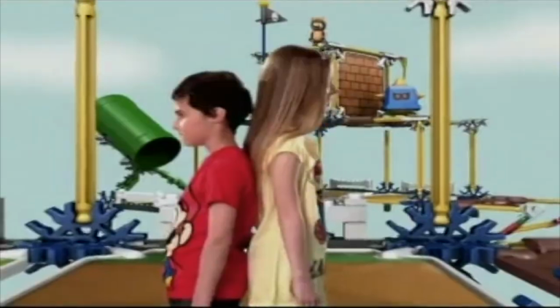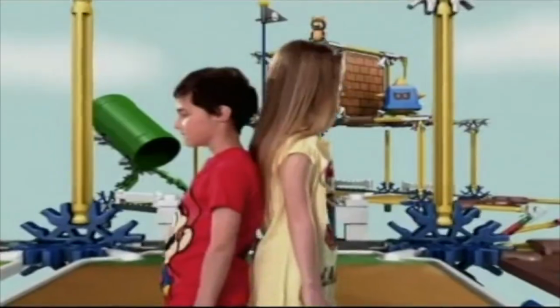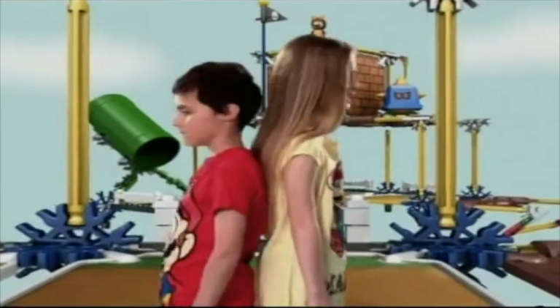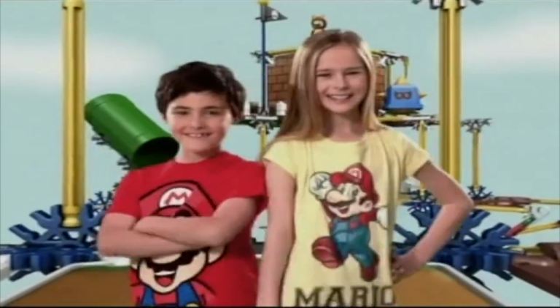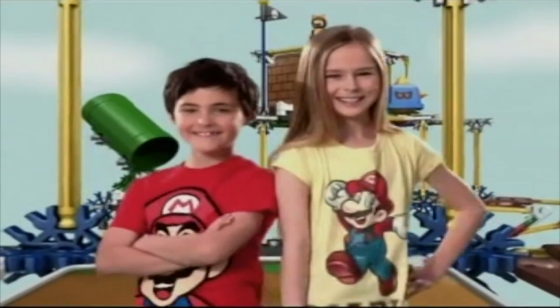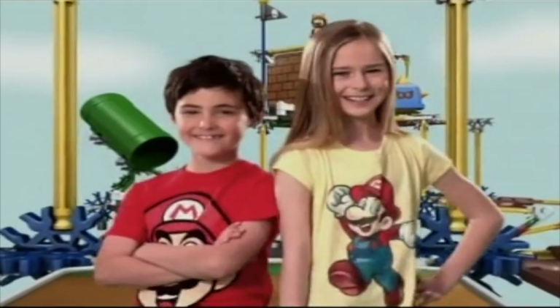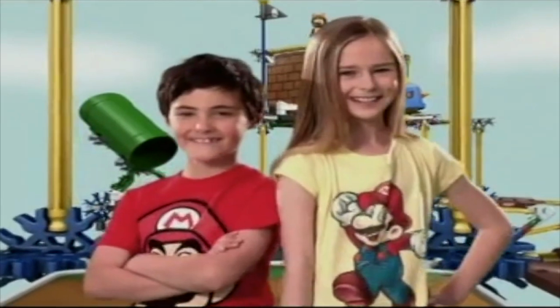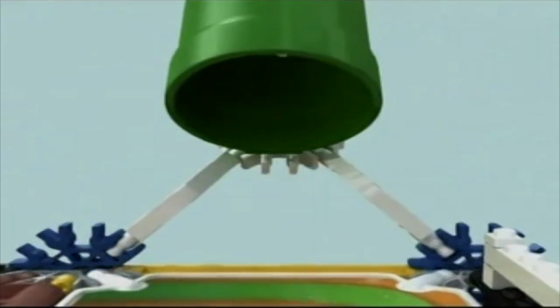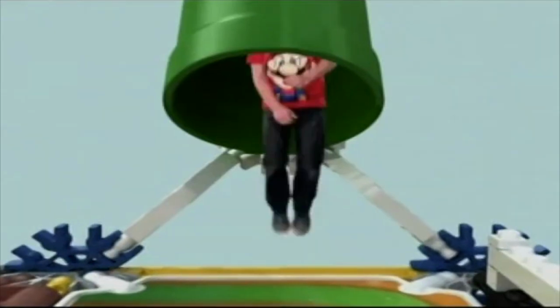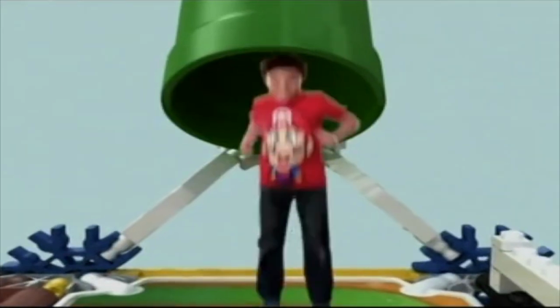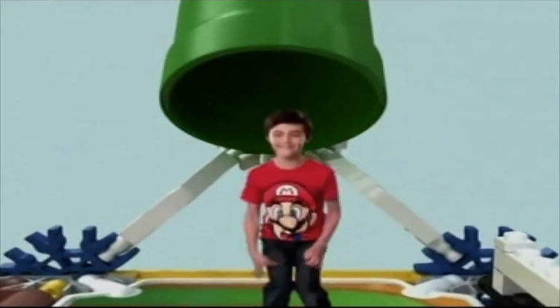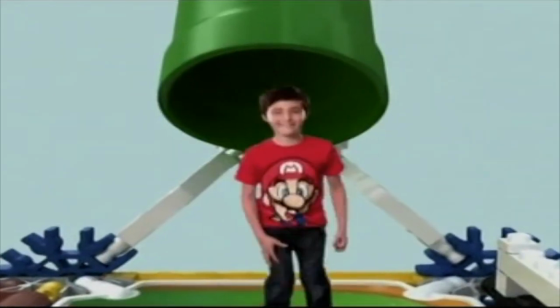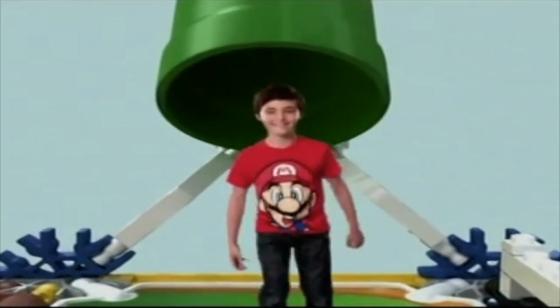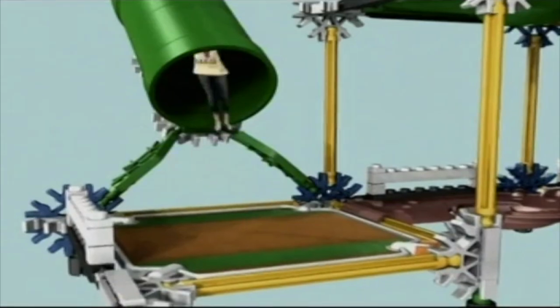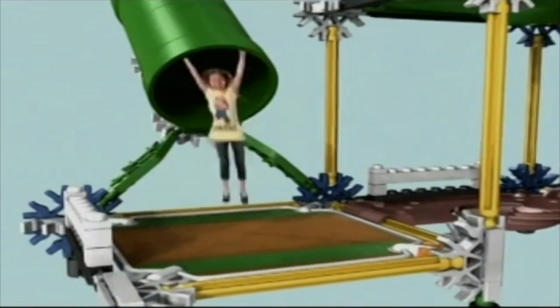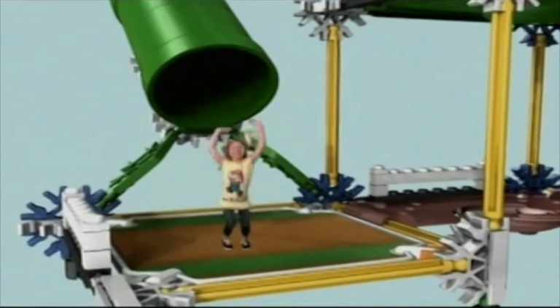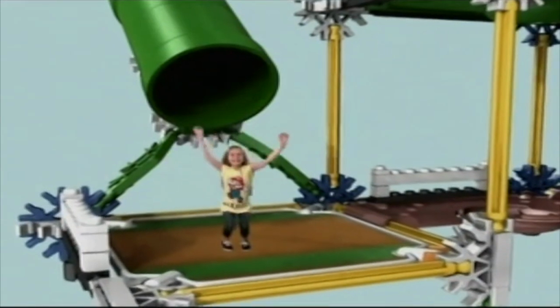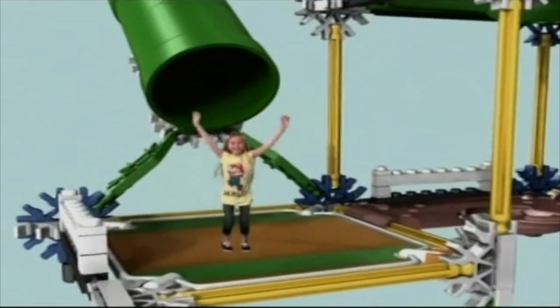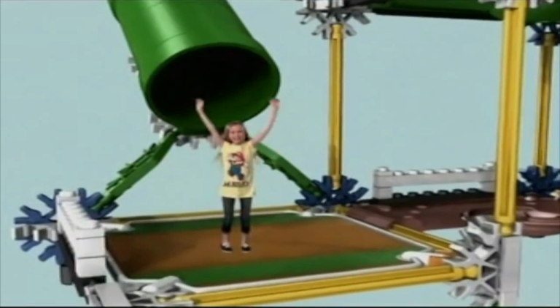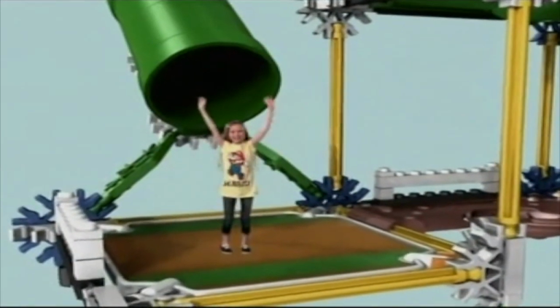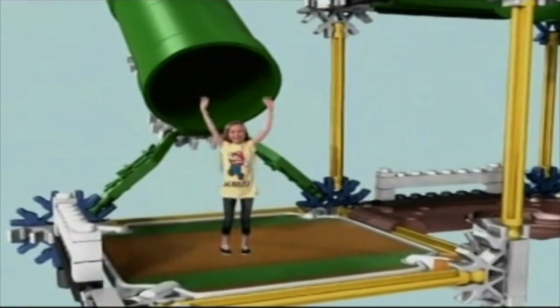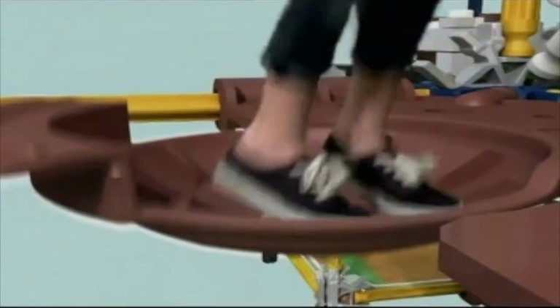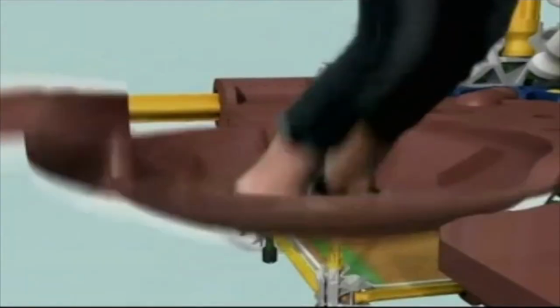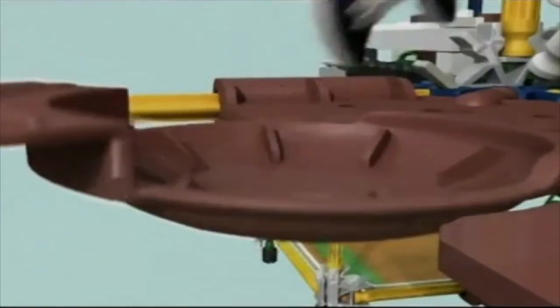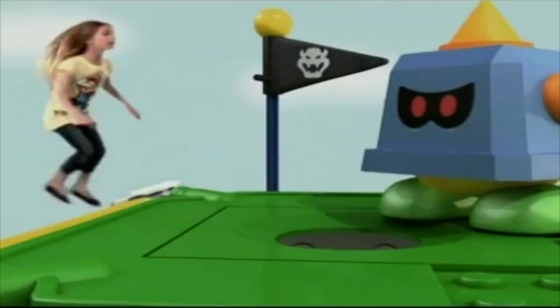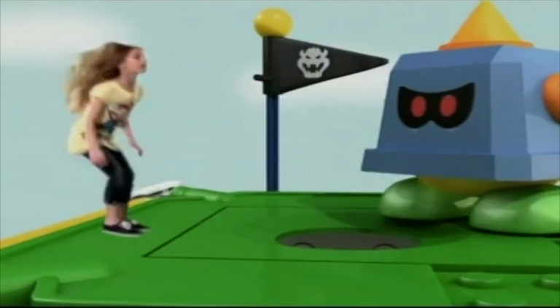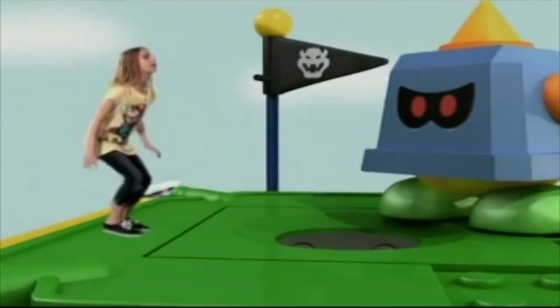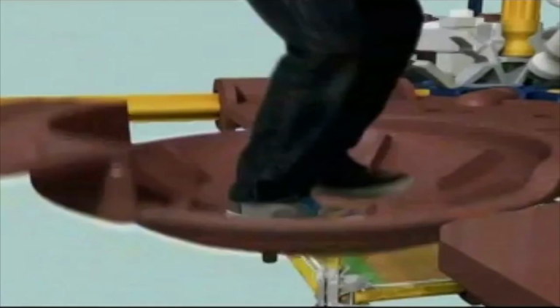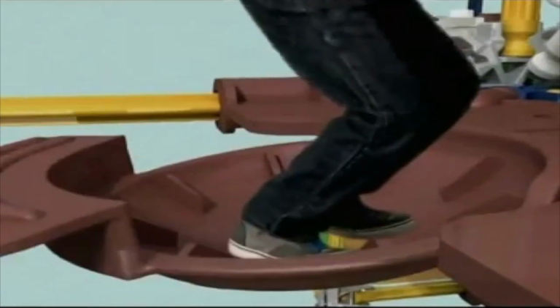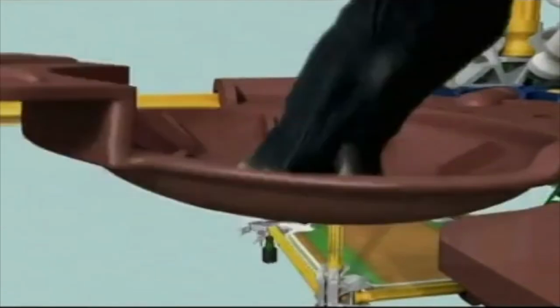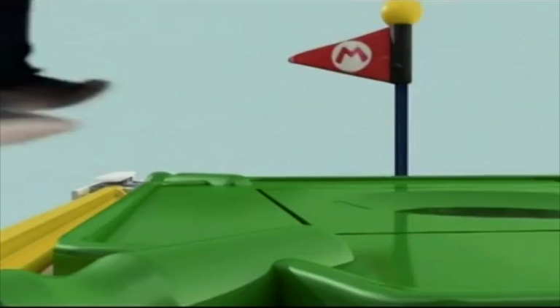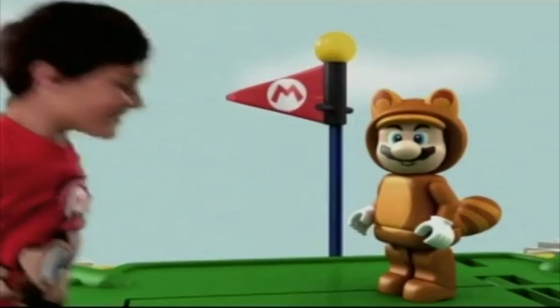Super Mario fans, prepare for an adventure like you've never had before. Spring into action, Super Mario style.